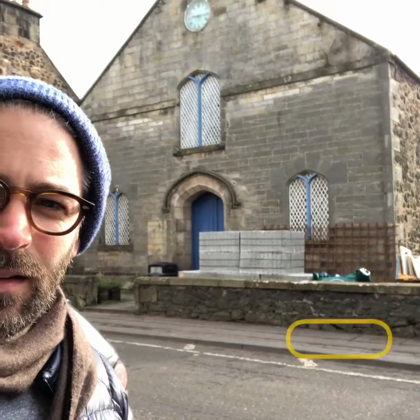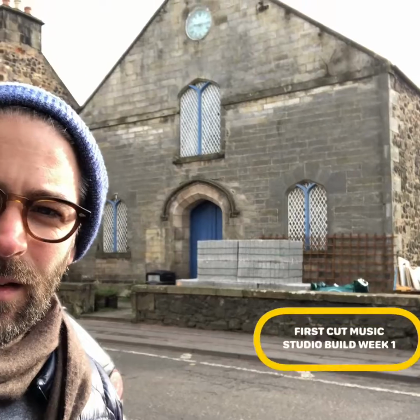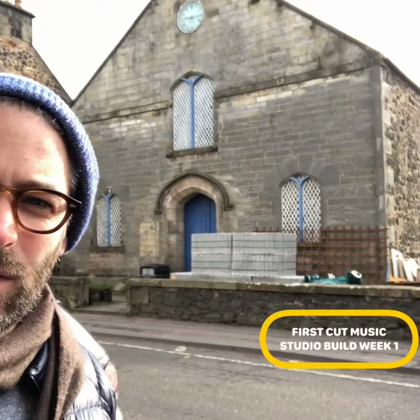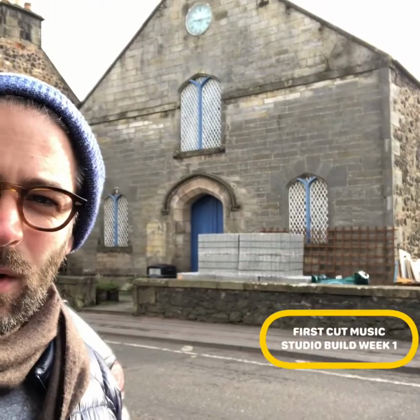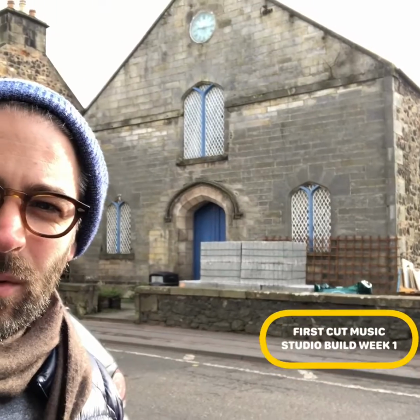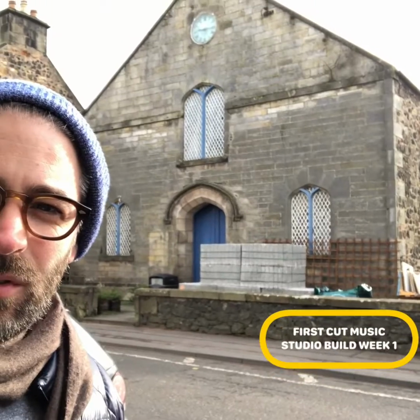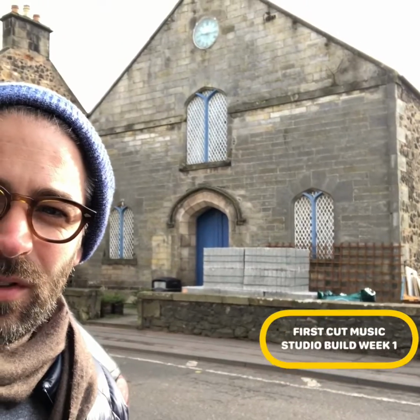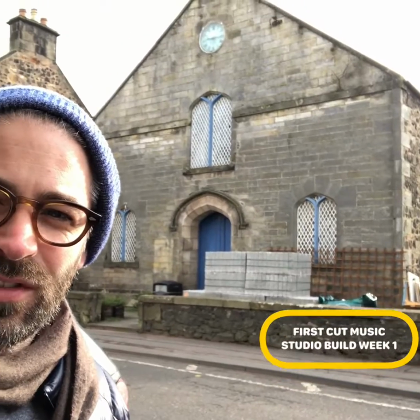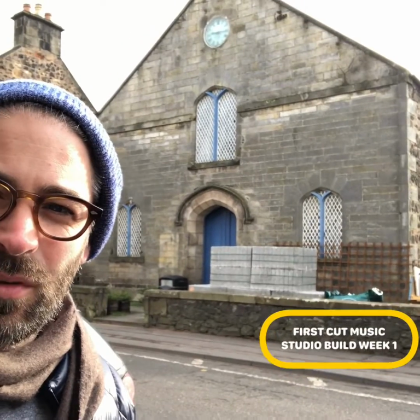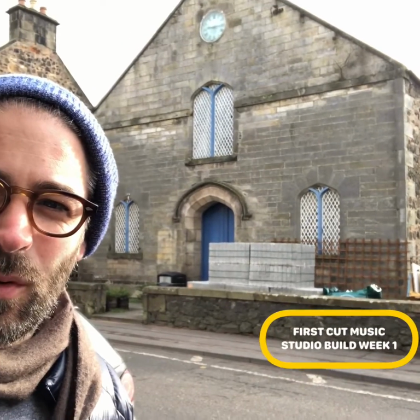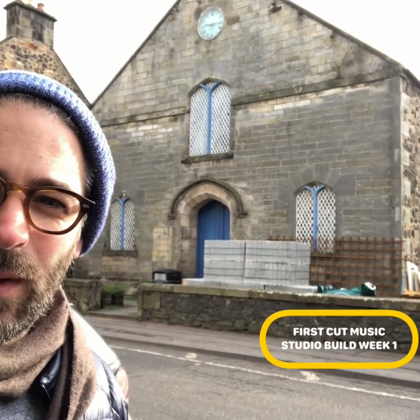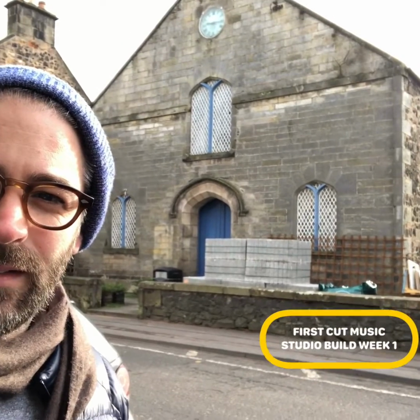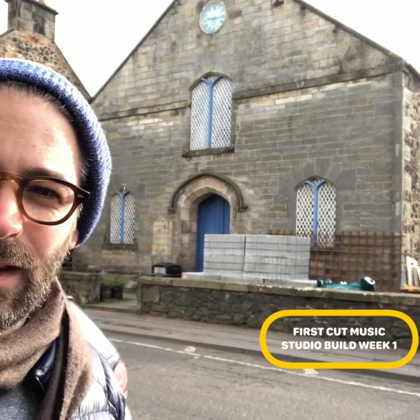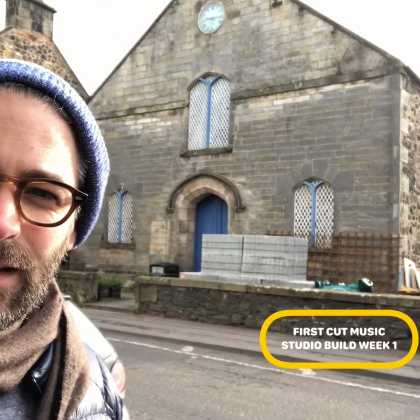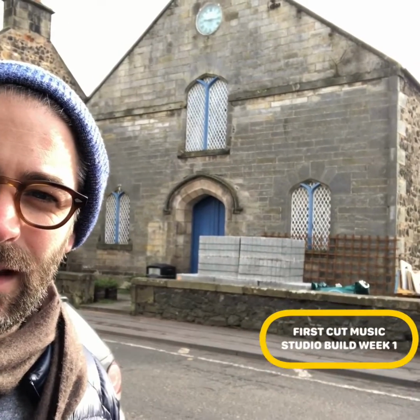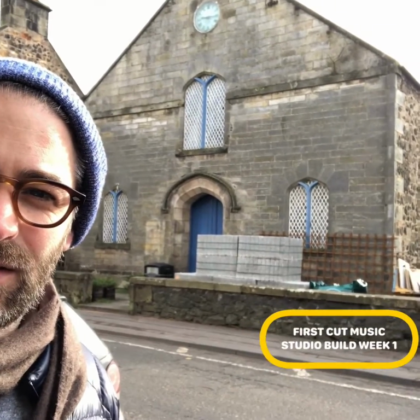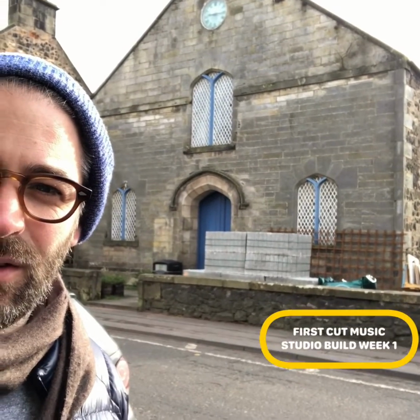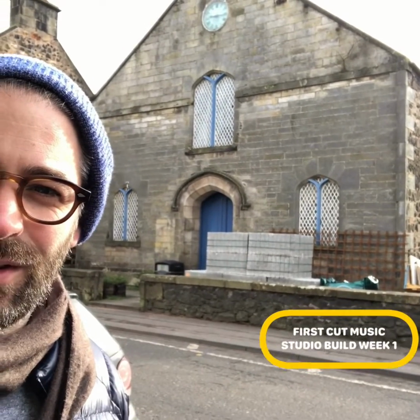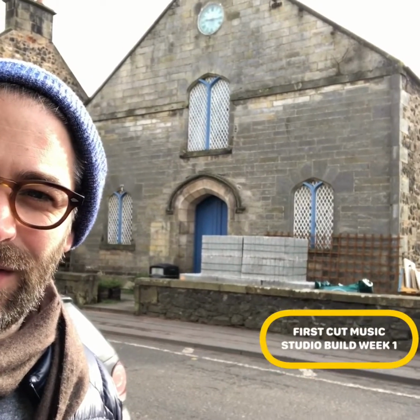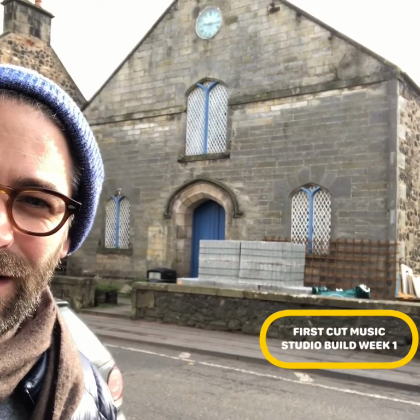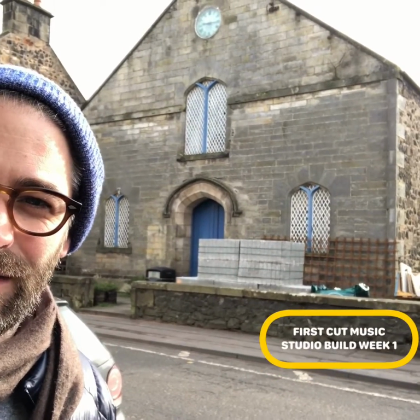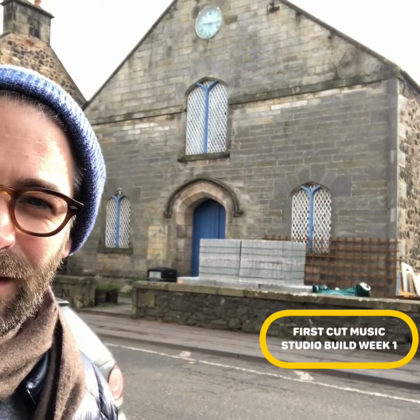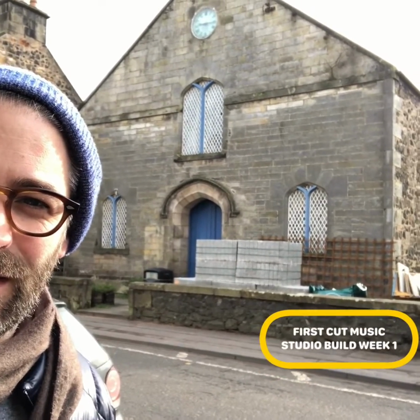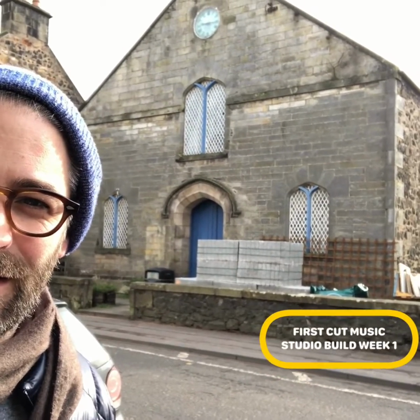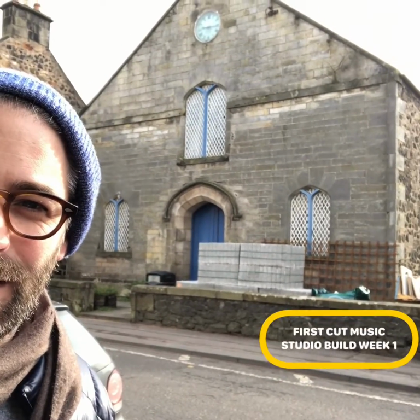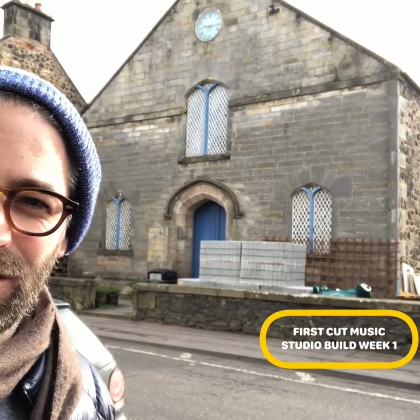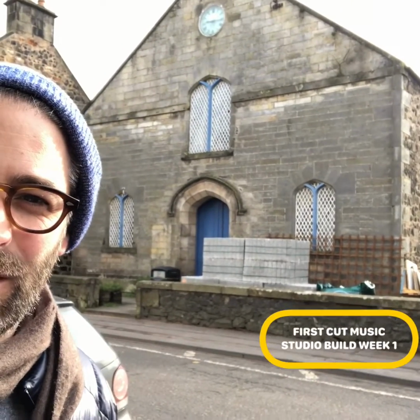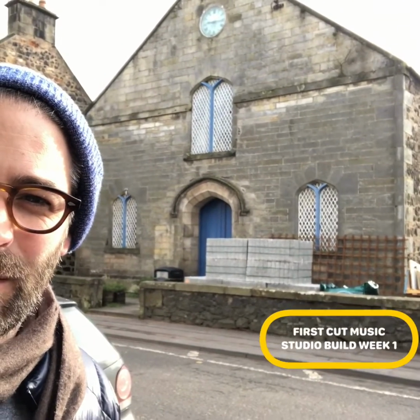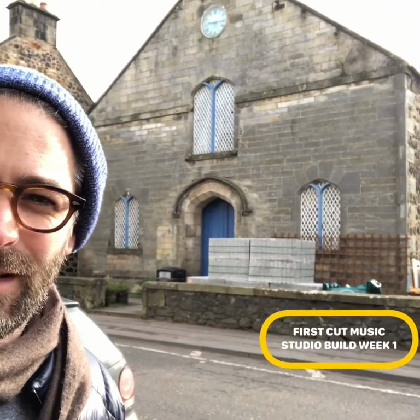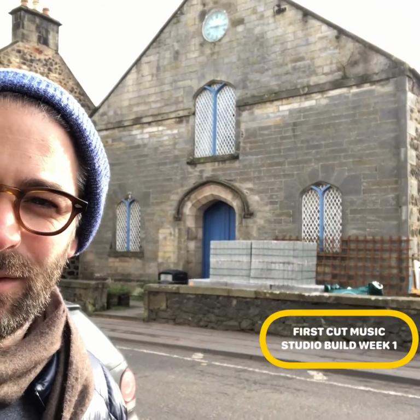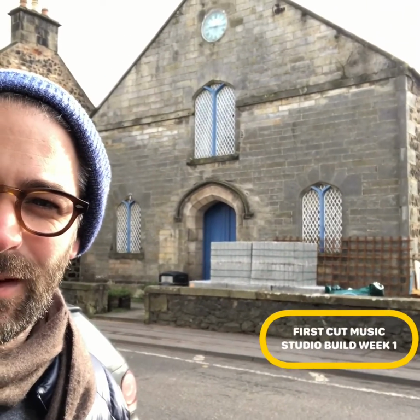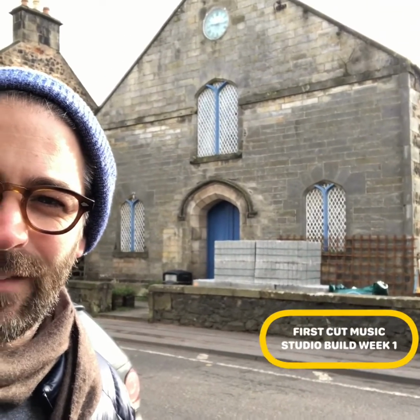Welcome to a super windy East Nuka Fife. I'll take you in and show you where we are this week.